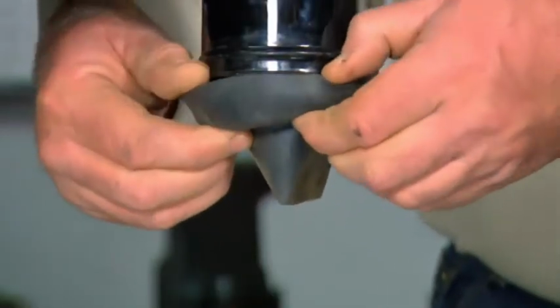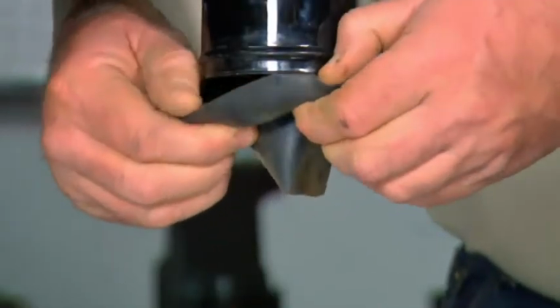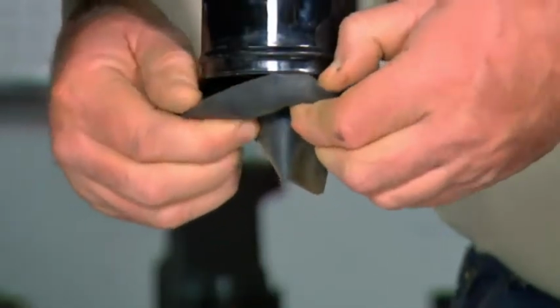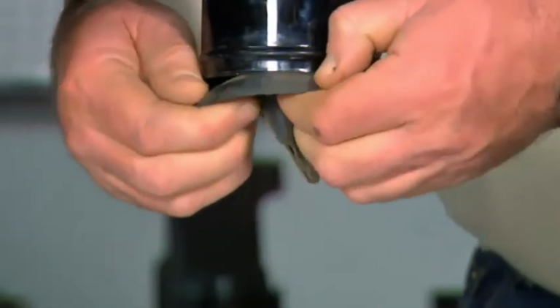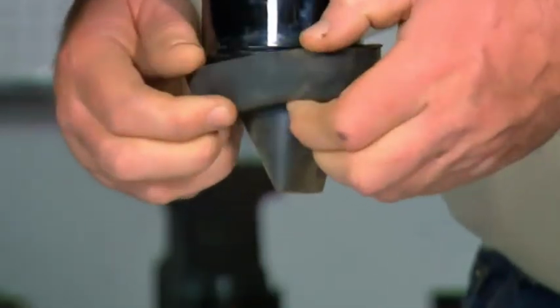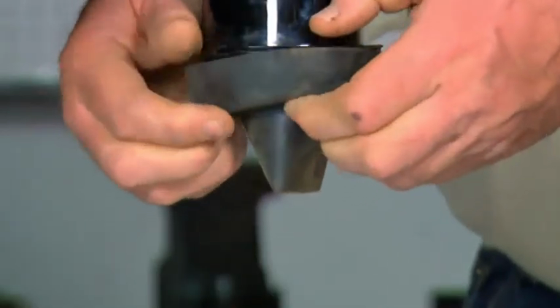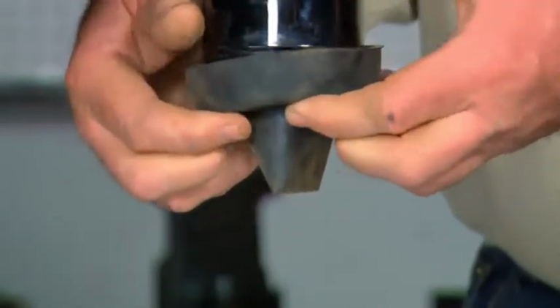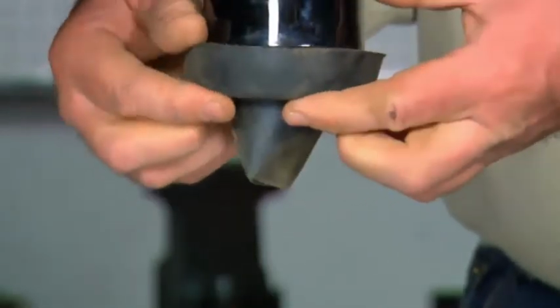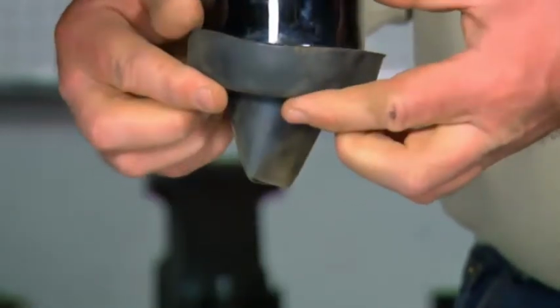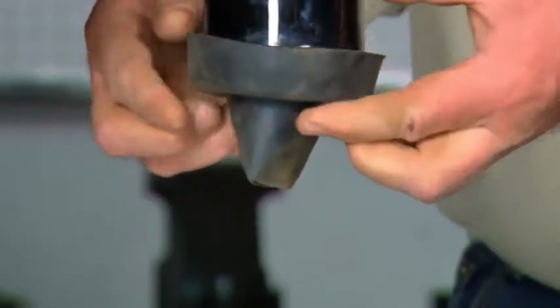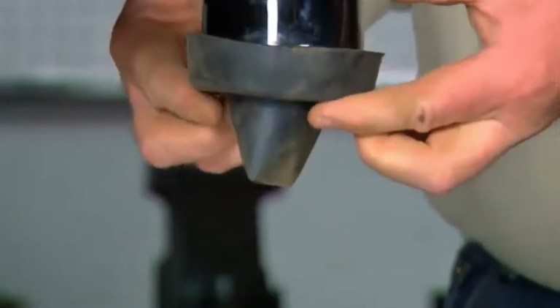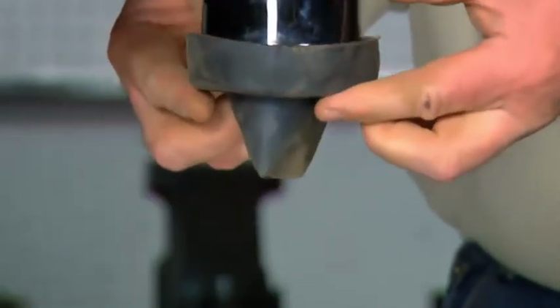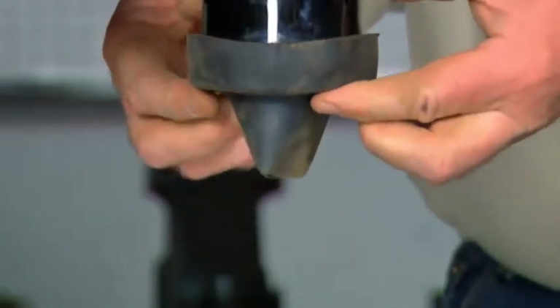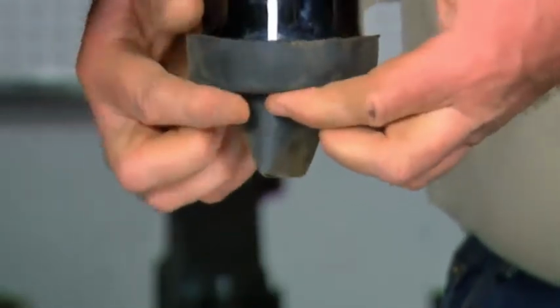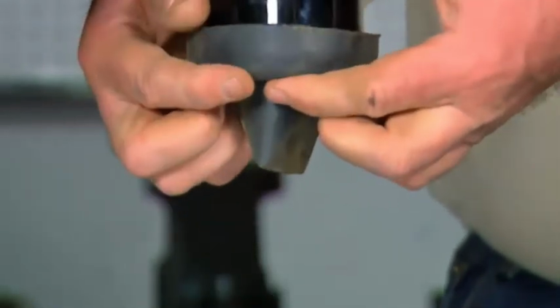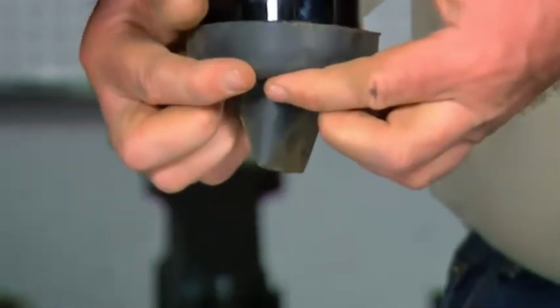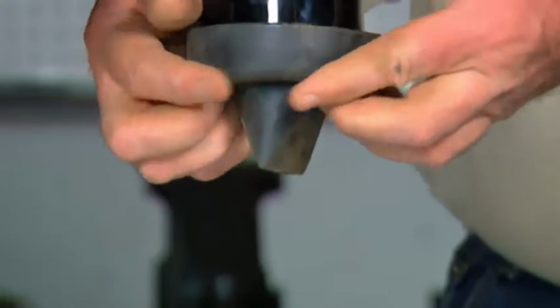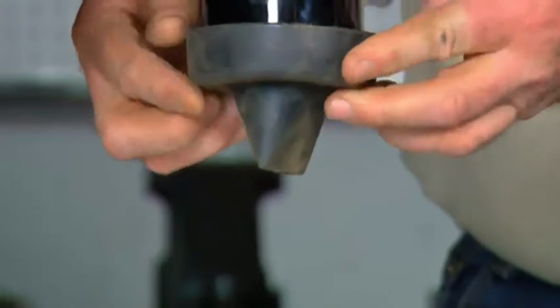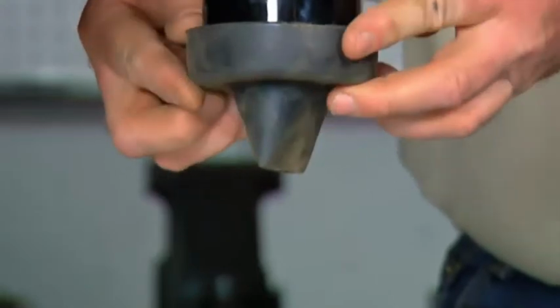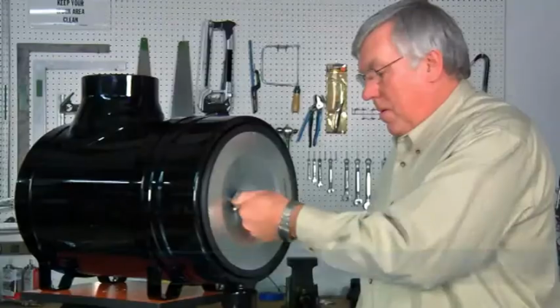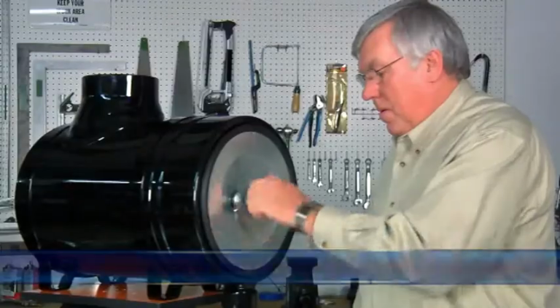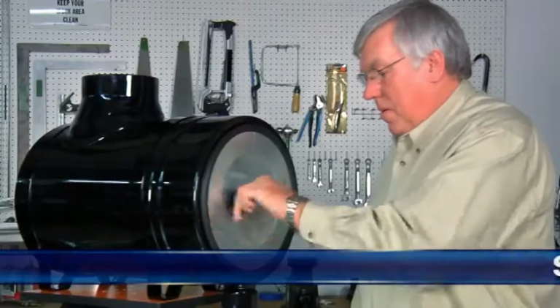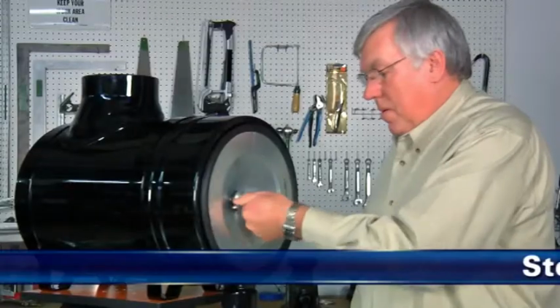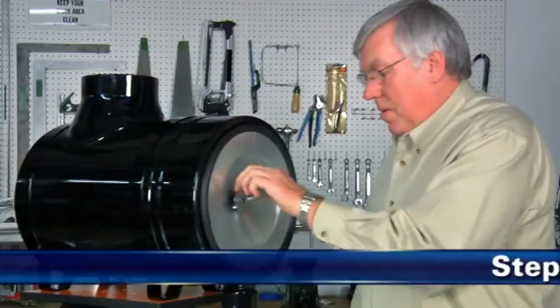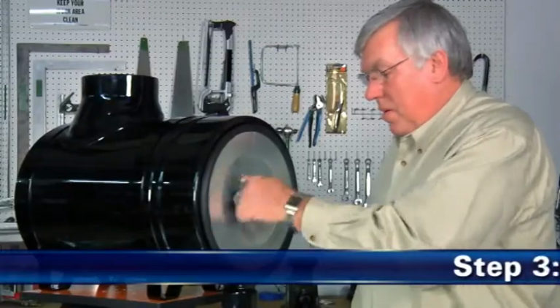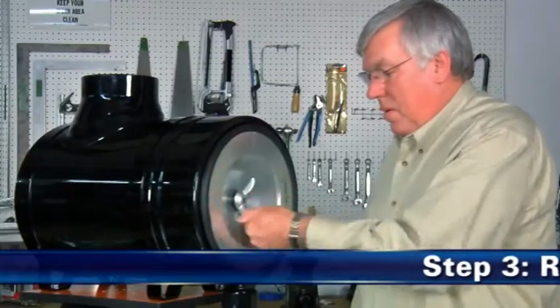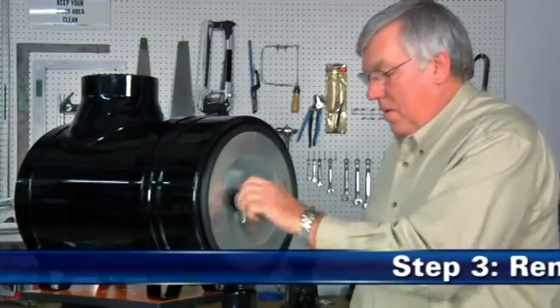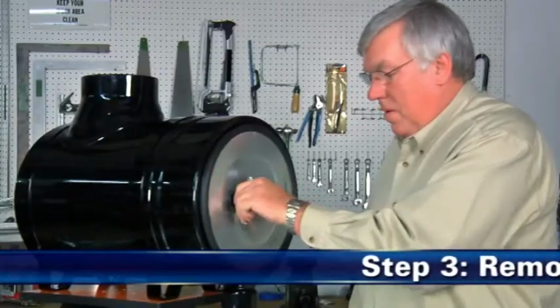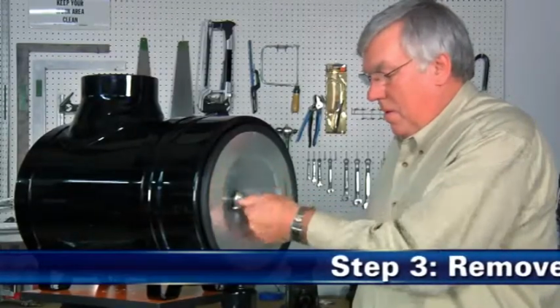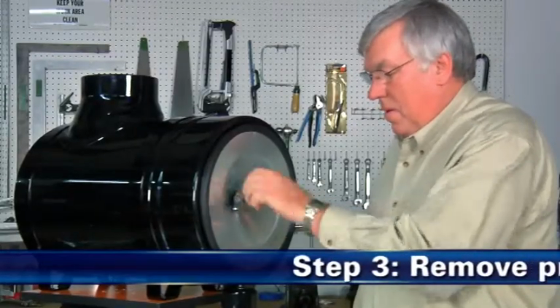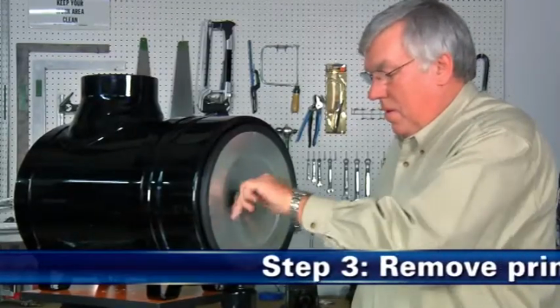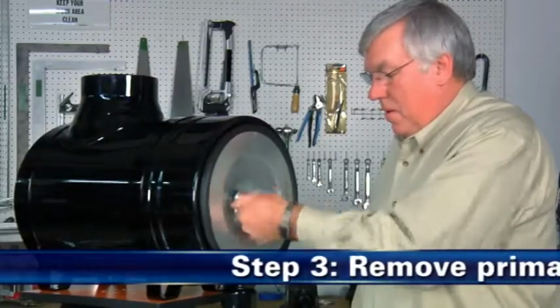لا ينبغي السماح للأتربة بالتجمع بالقرب من الحاجز بدرجة تزيد على واحد بوصة.